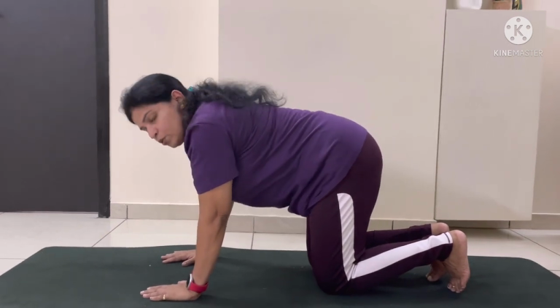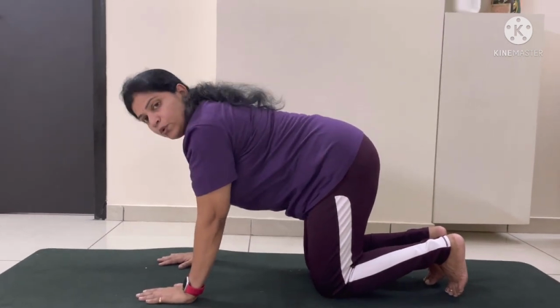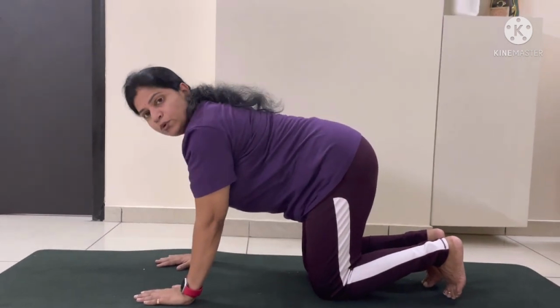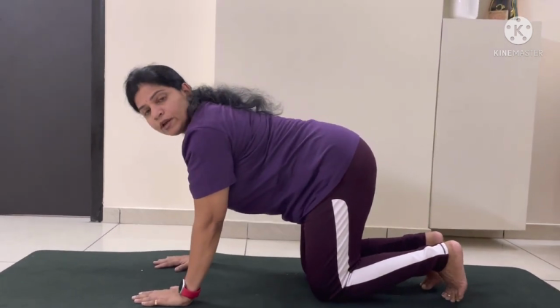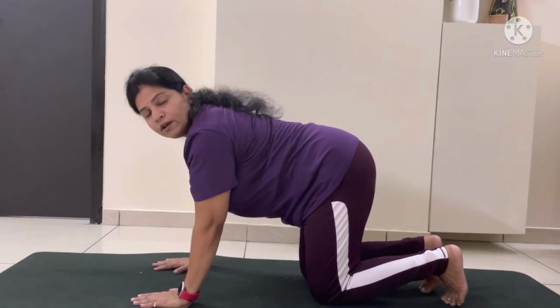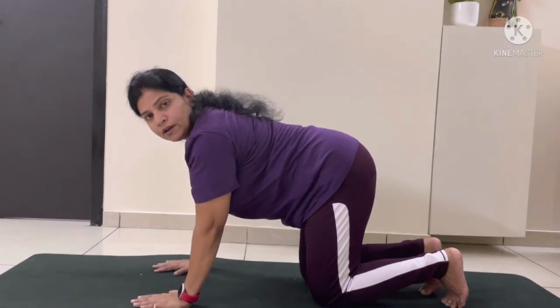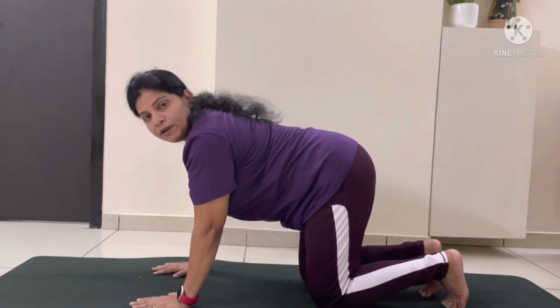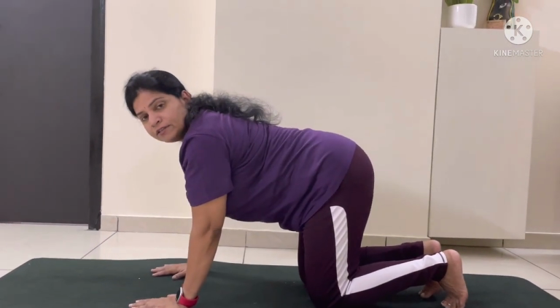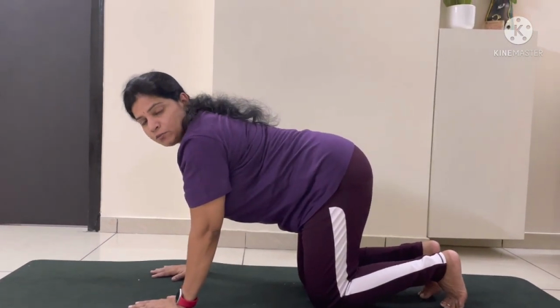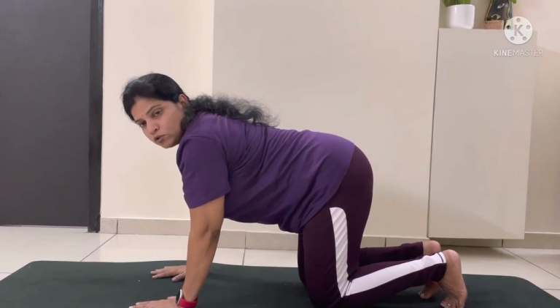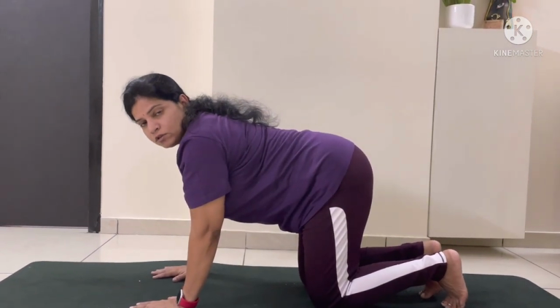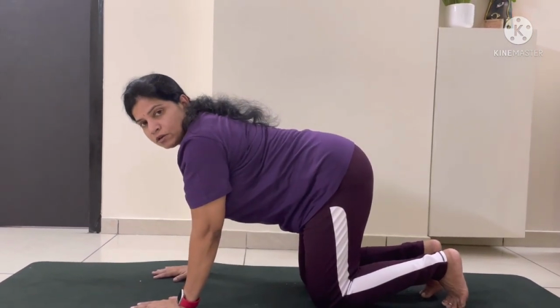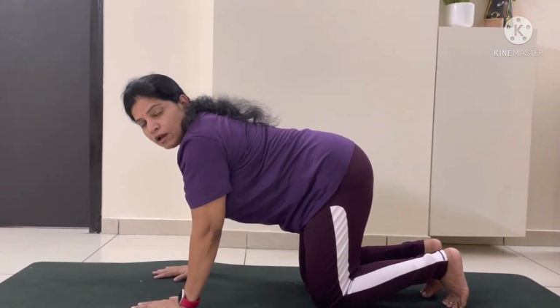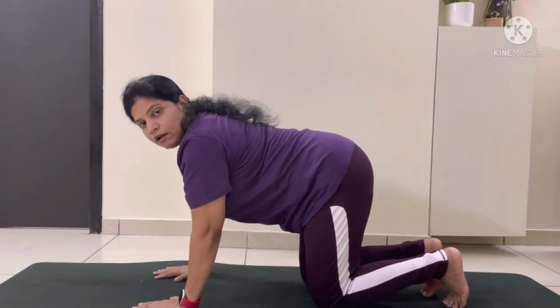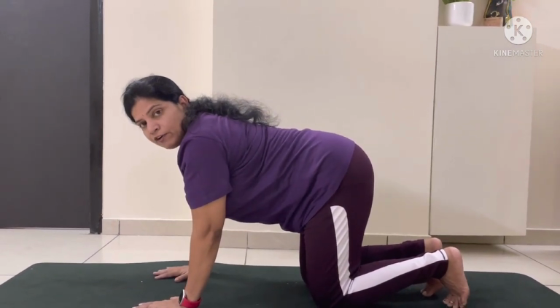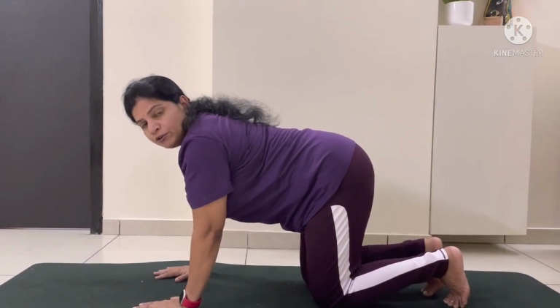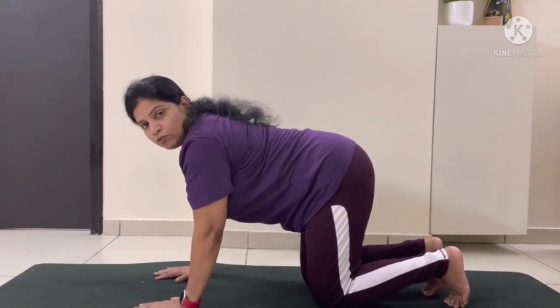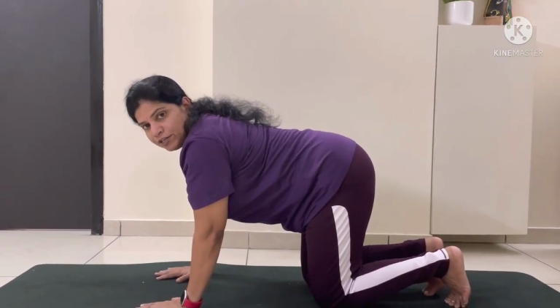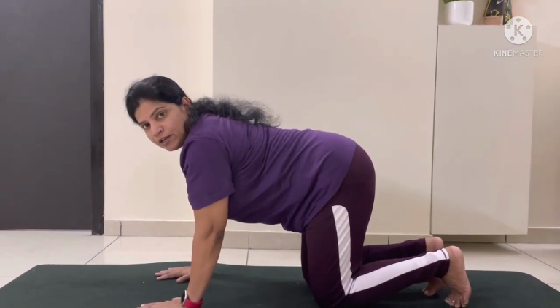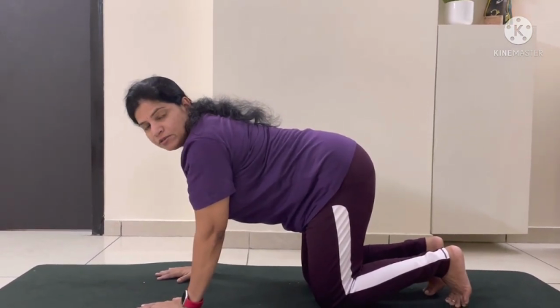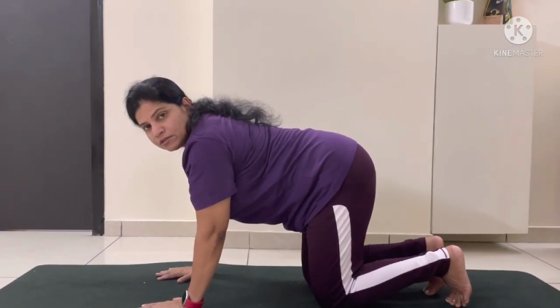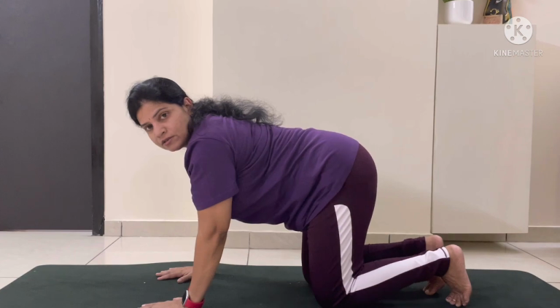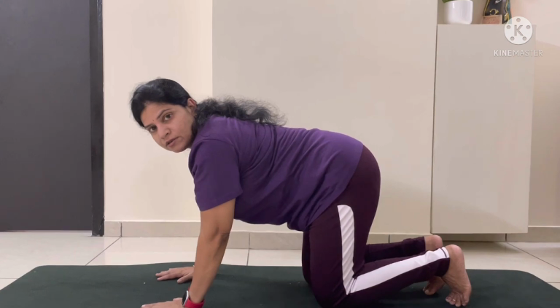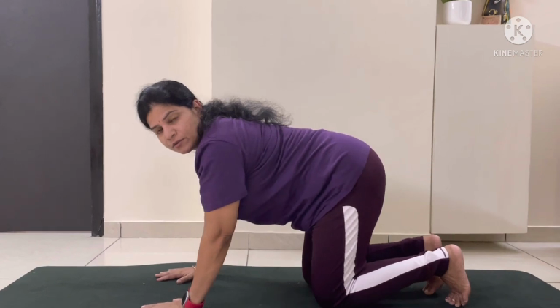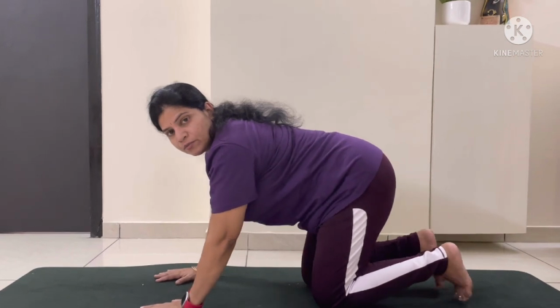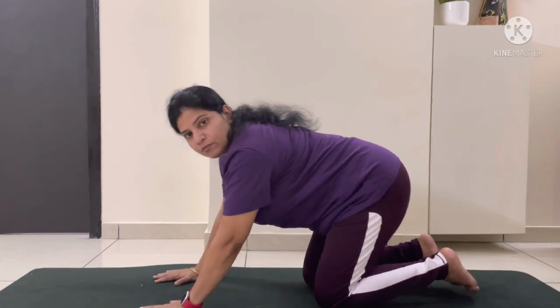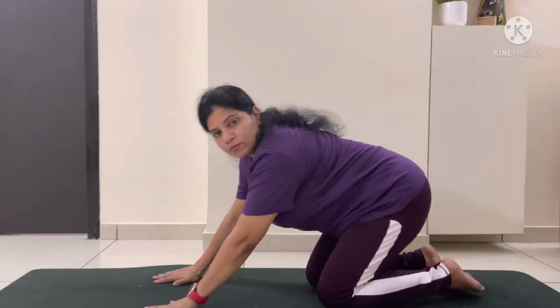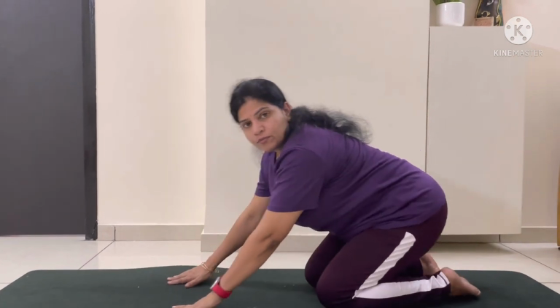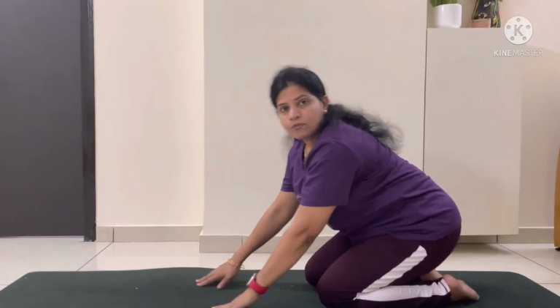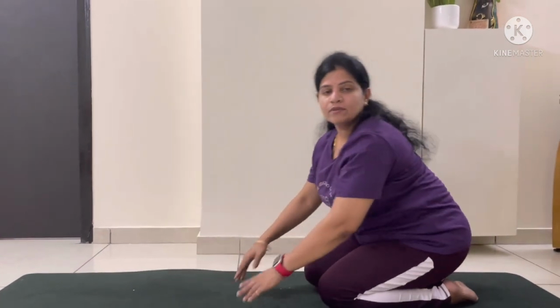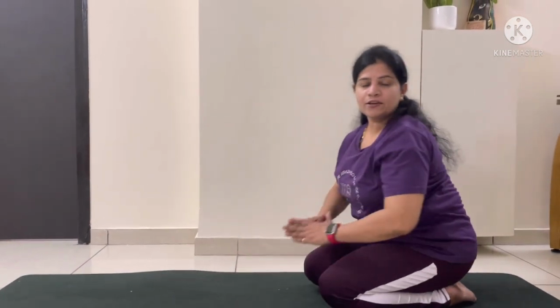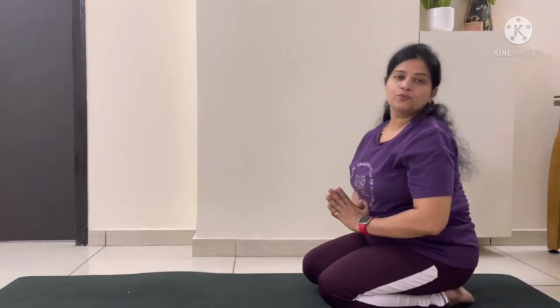You can repeat this pose 5 to 20 times. Thank you.